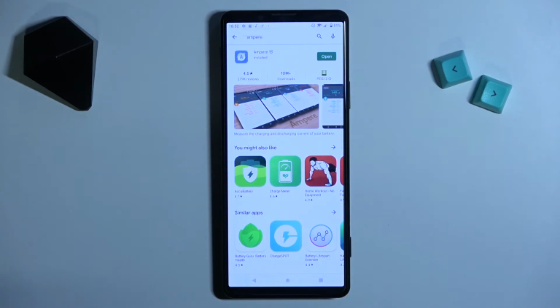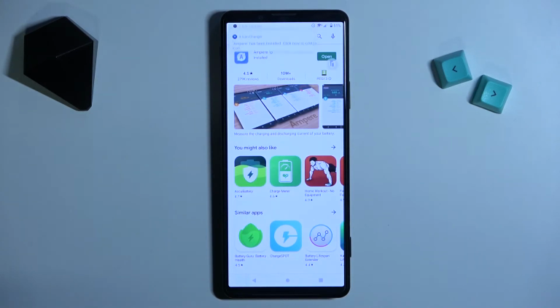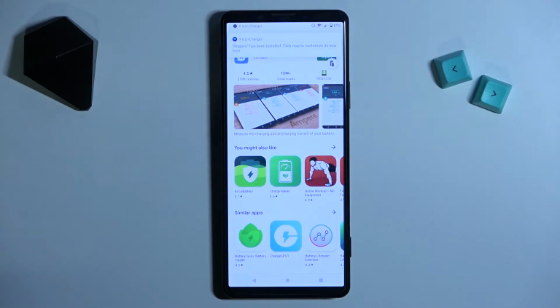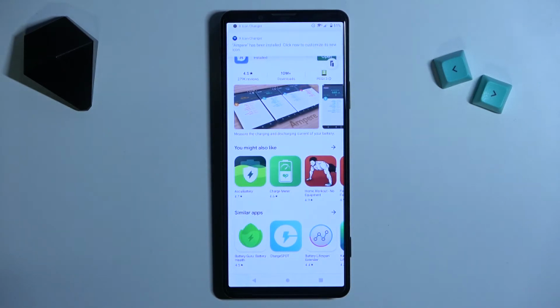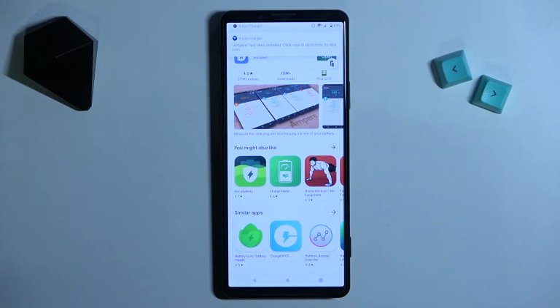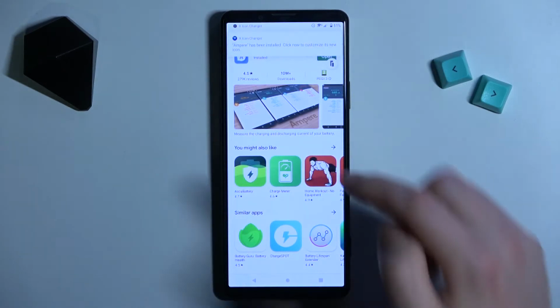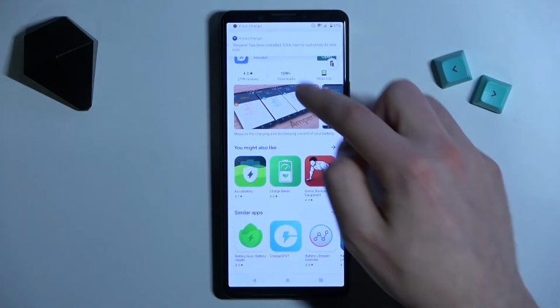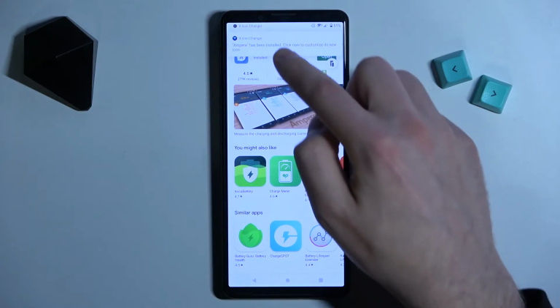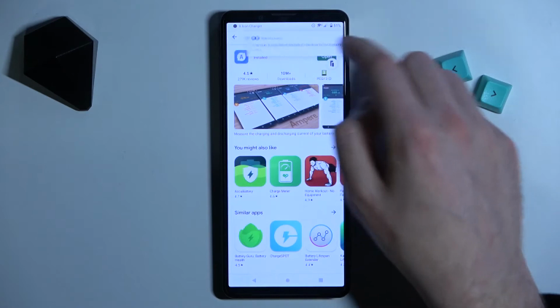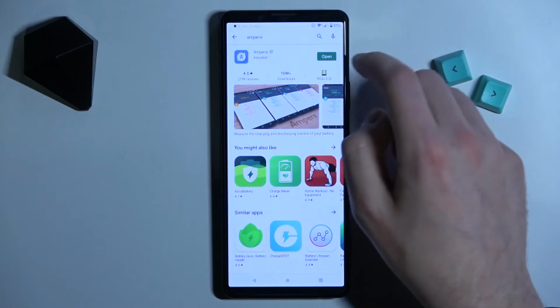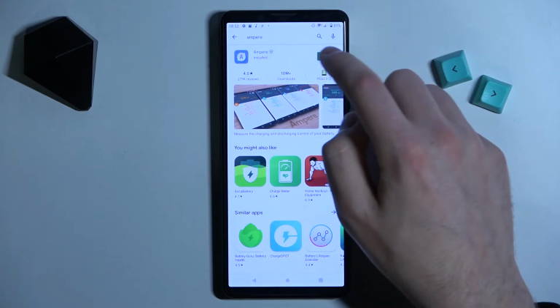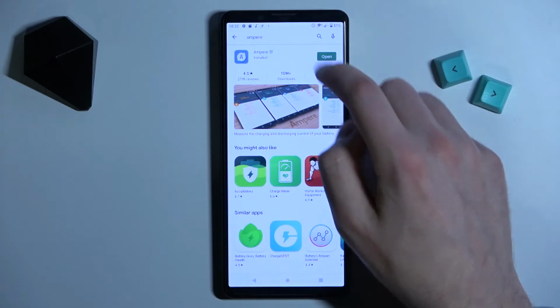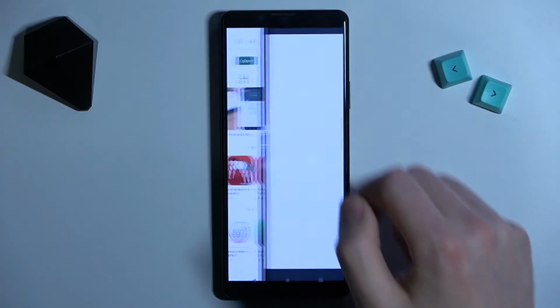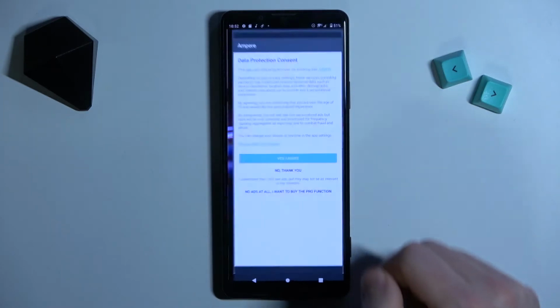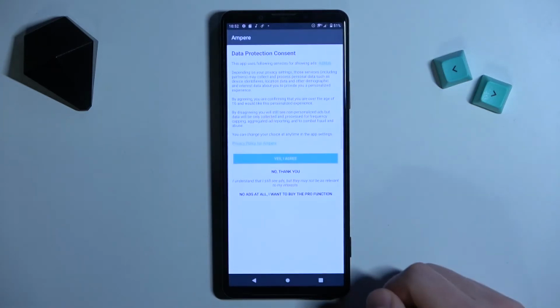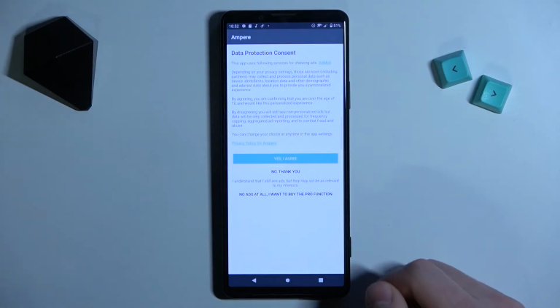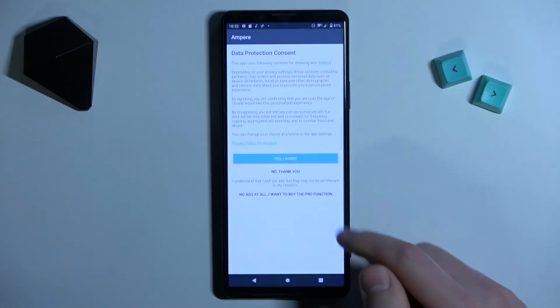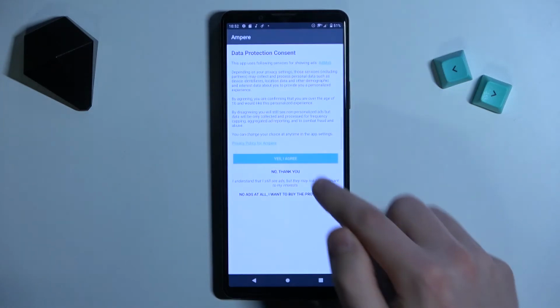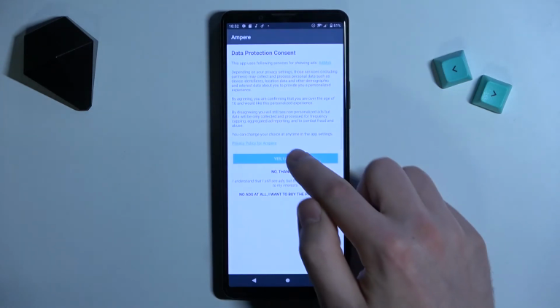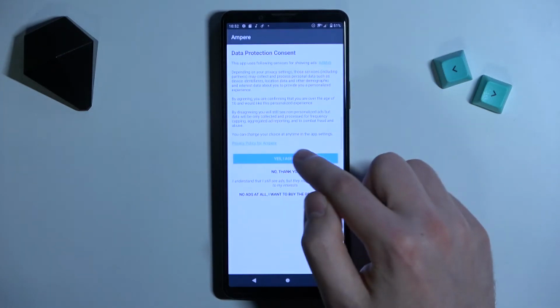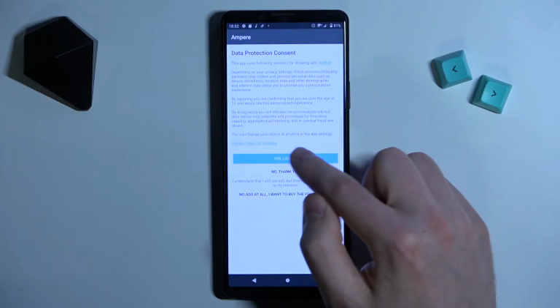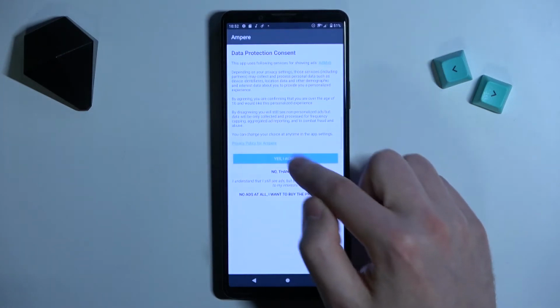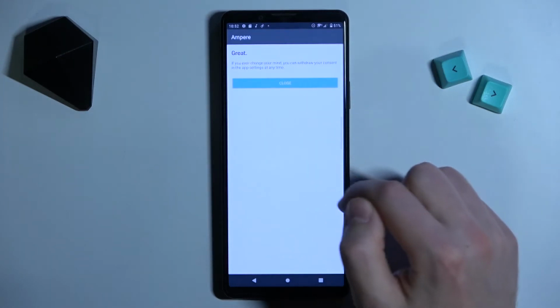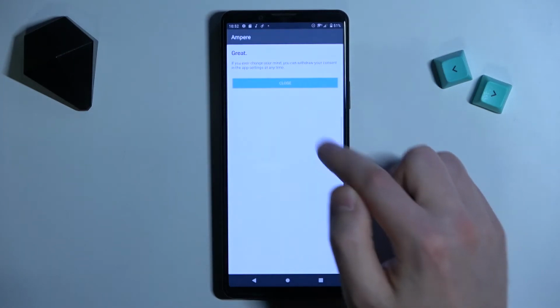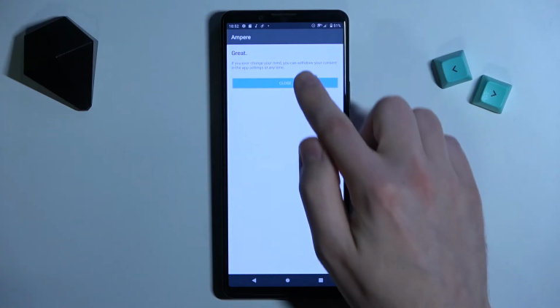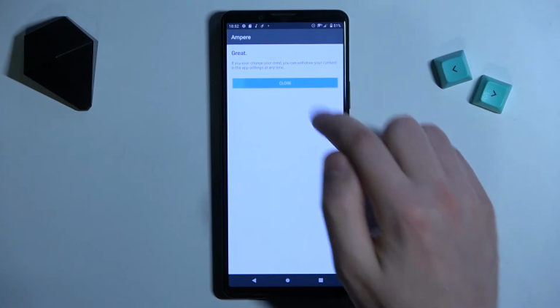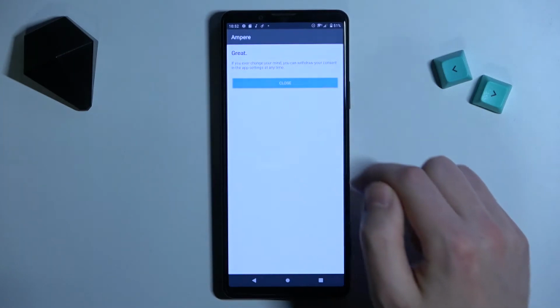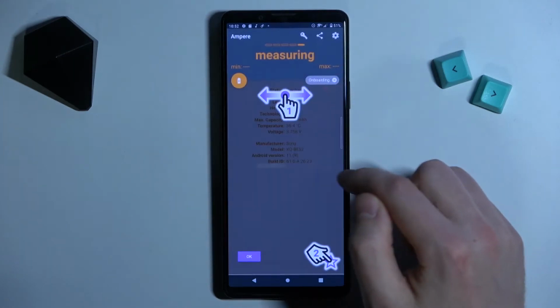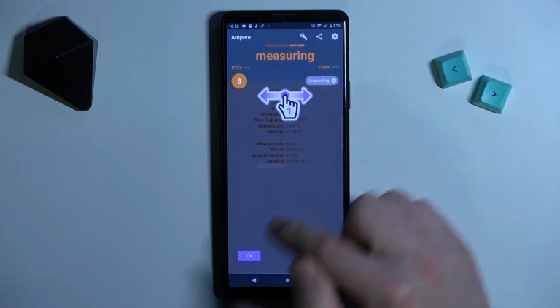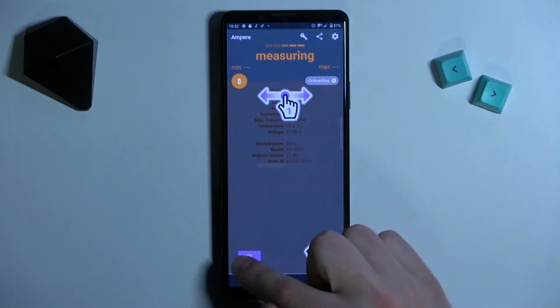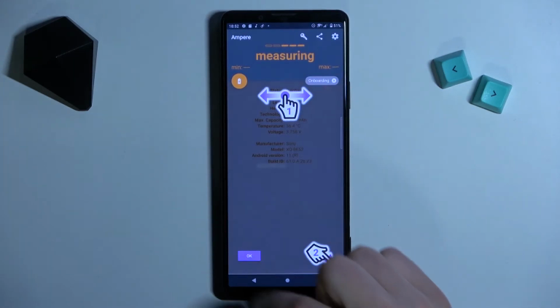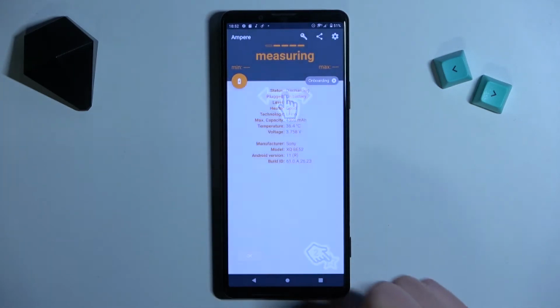And now click open. Then yes, I agree, close, and okay.